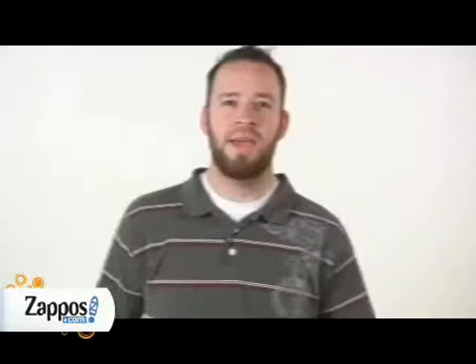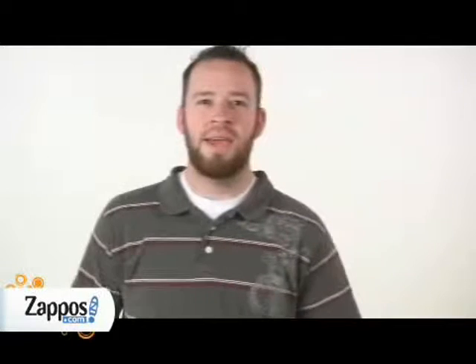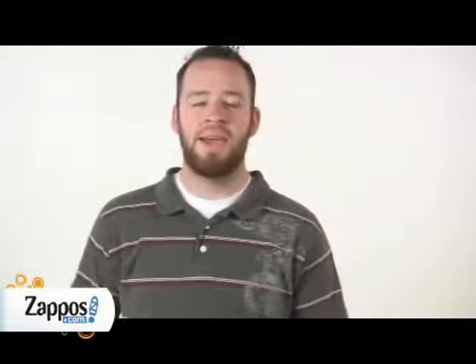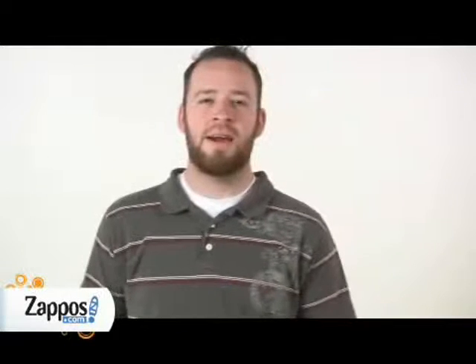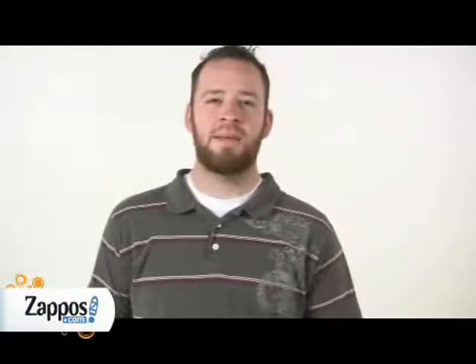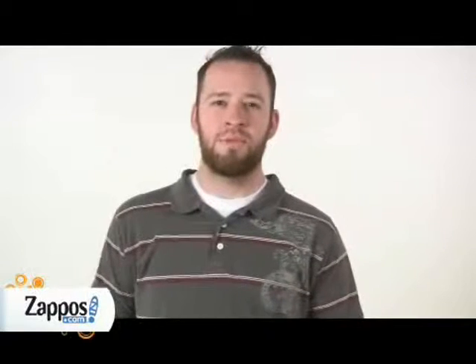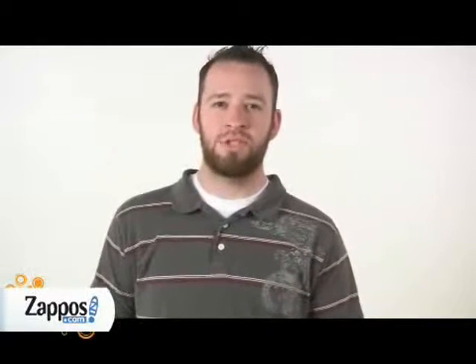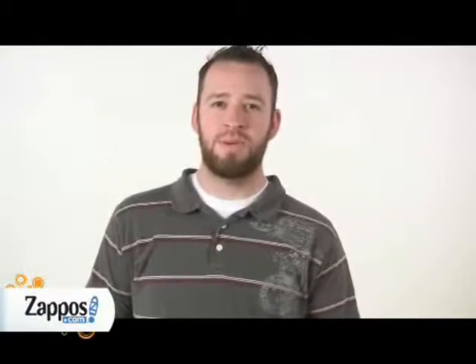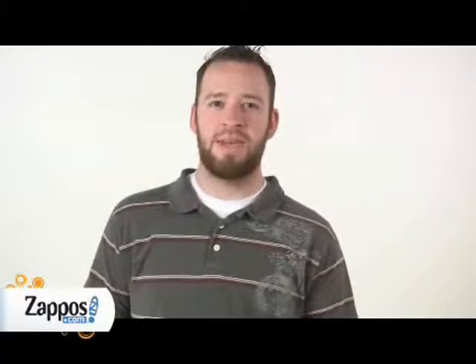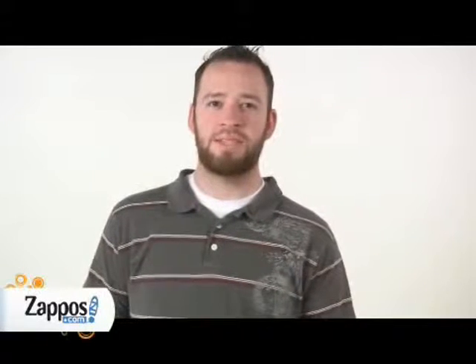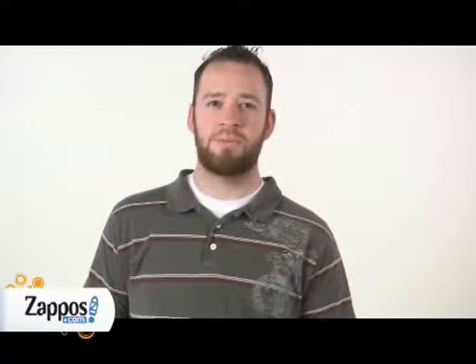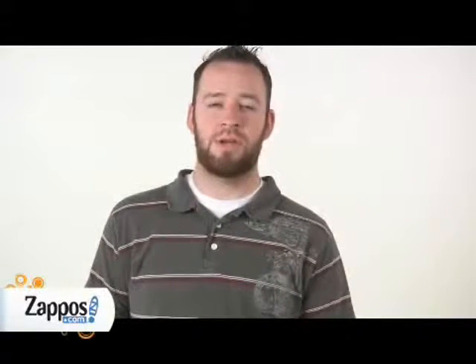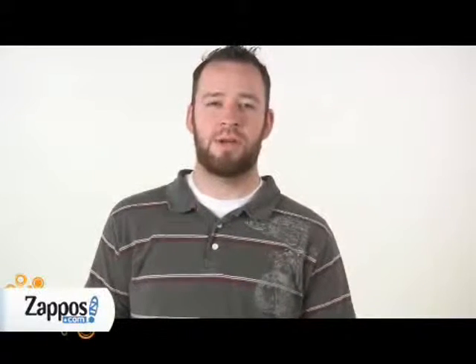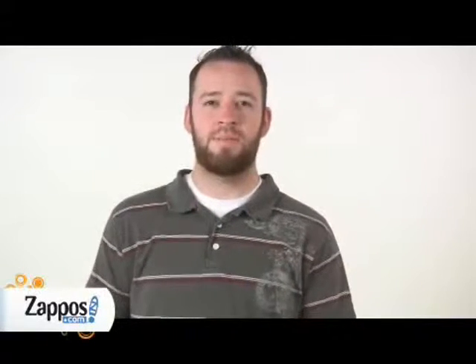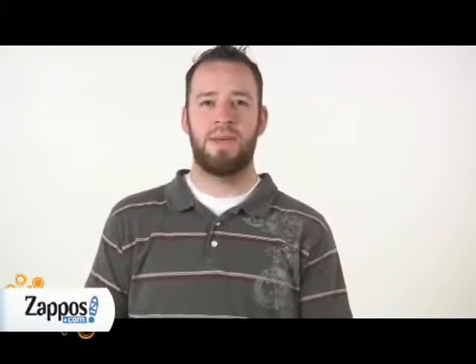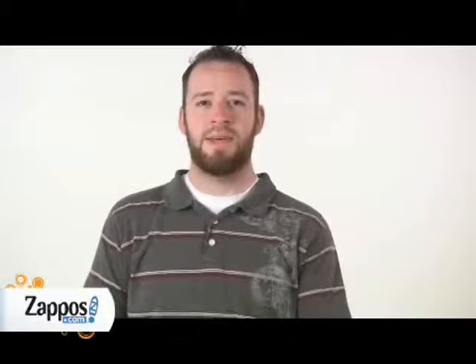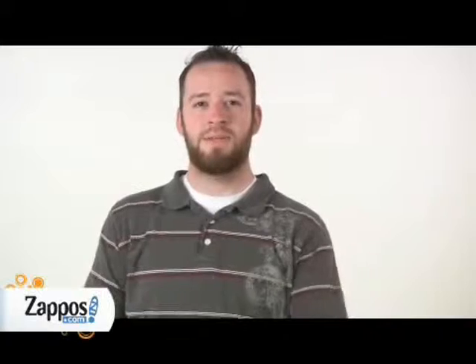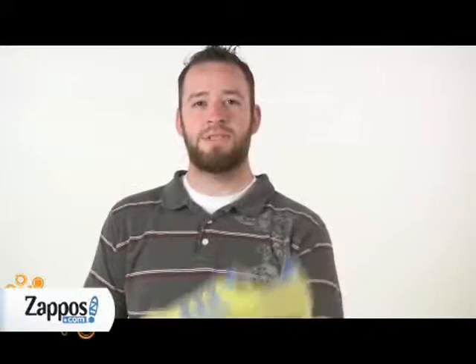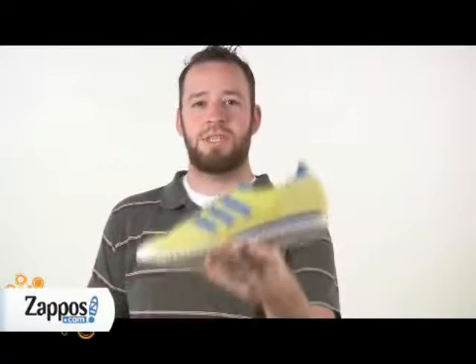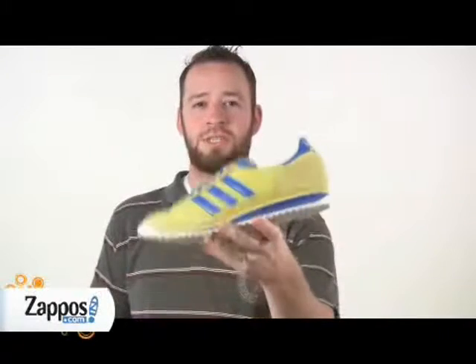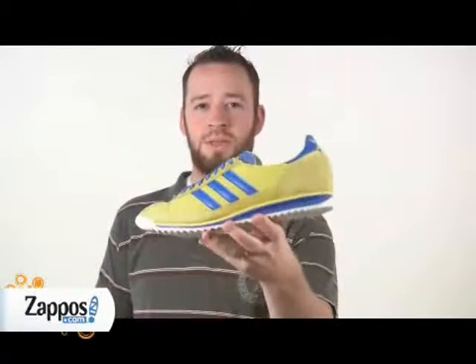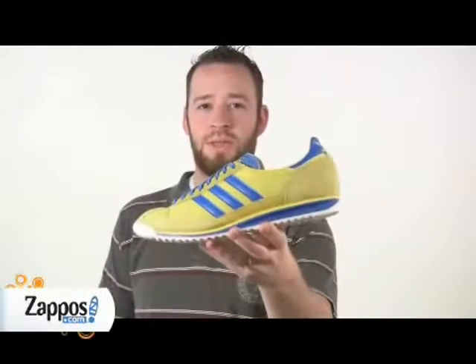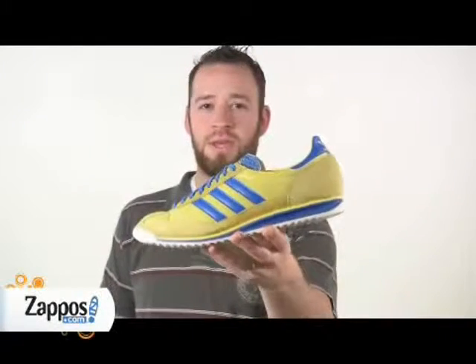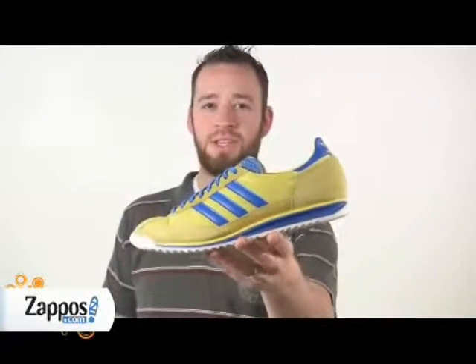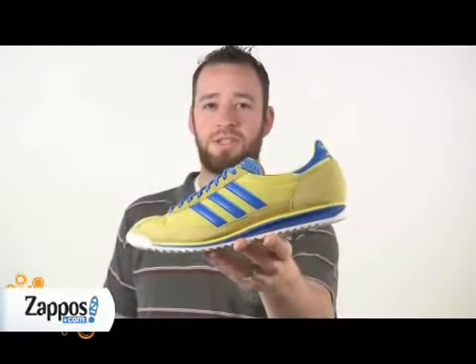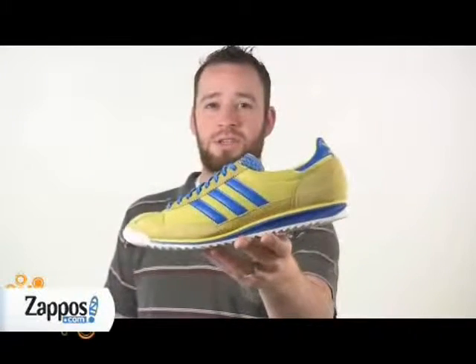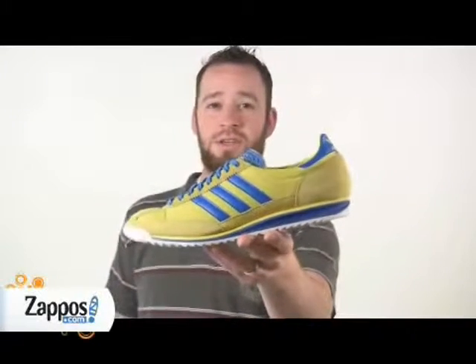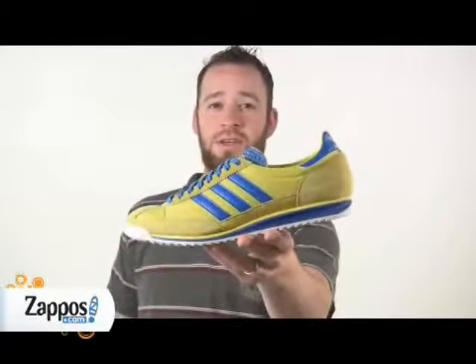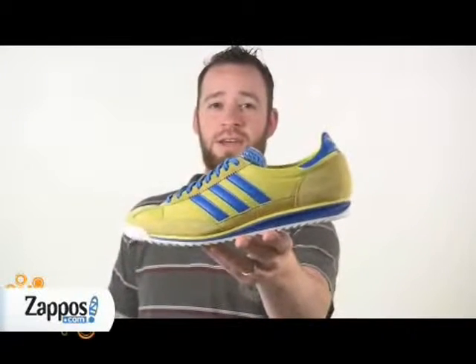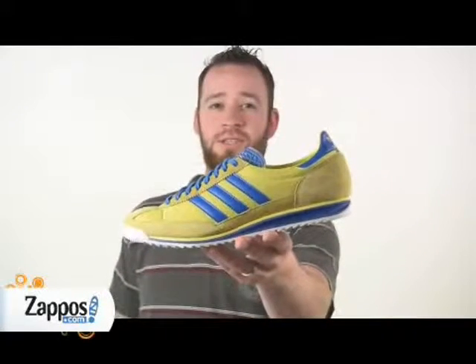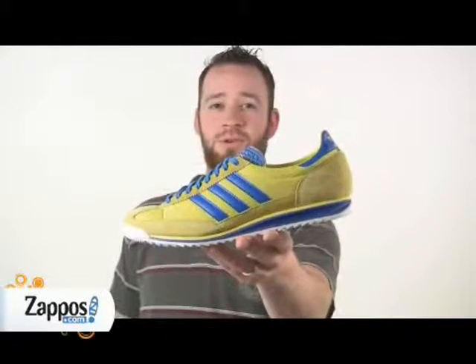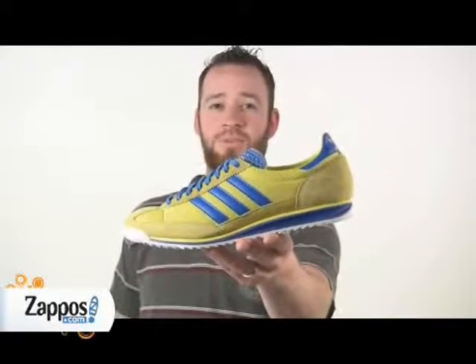Hey, I am Jimmy at Zappos.com and this is the Adidas SL2.